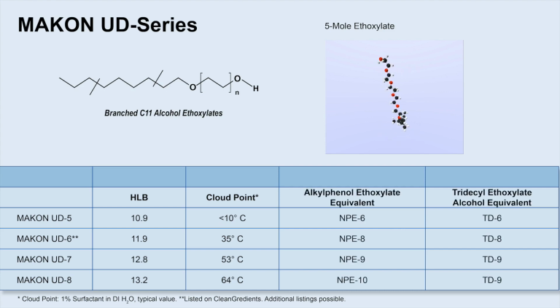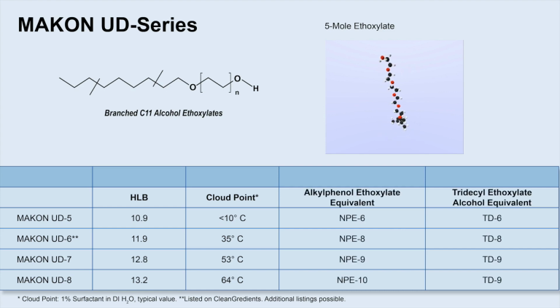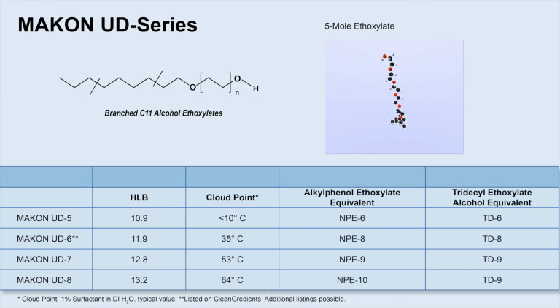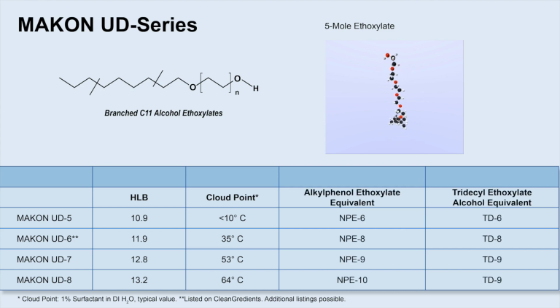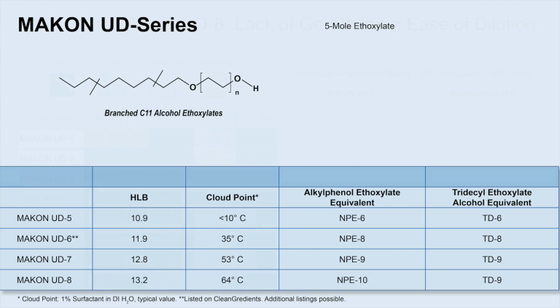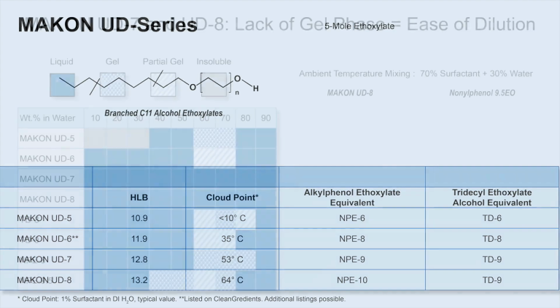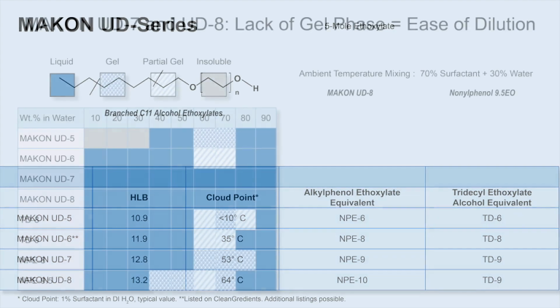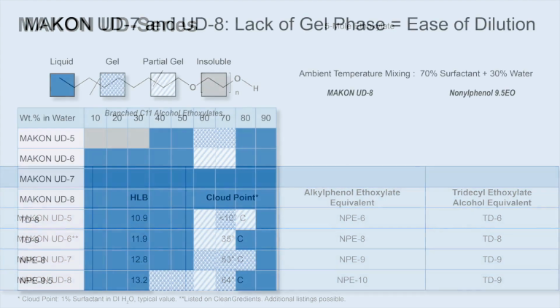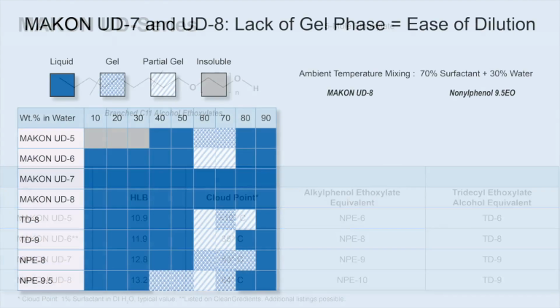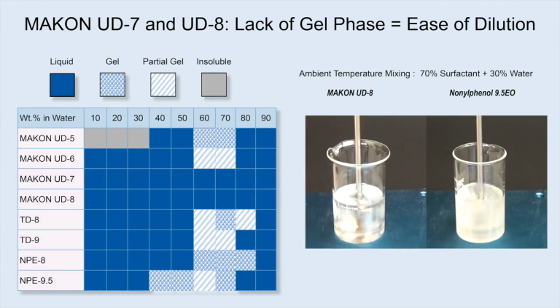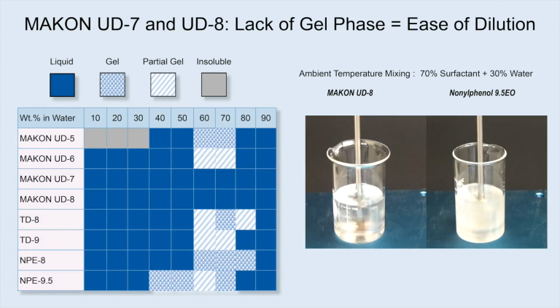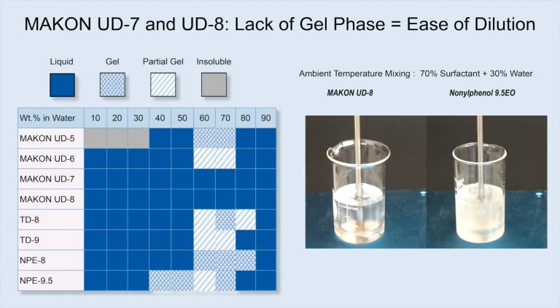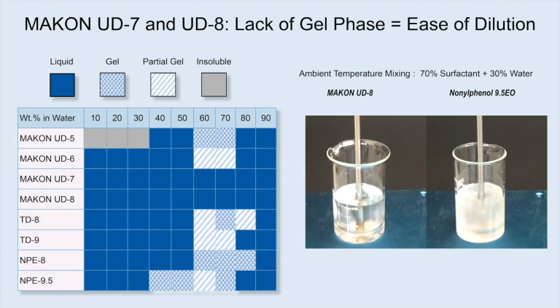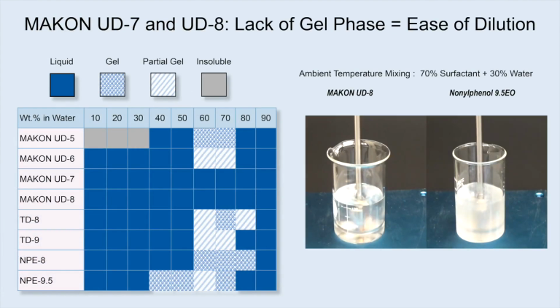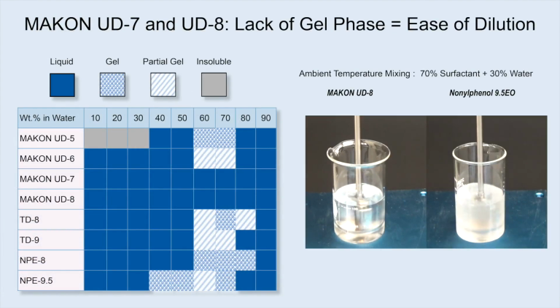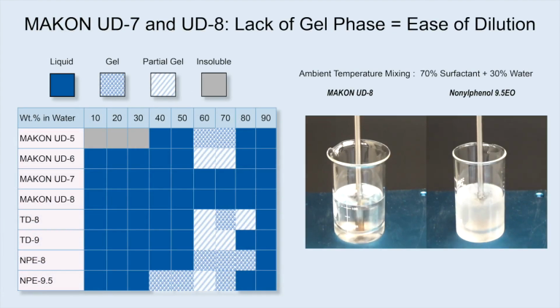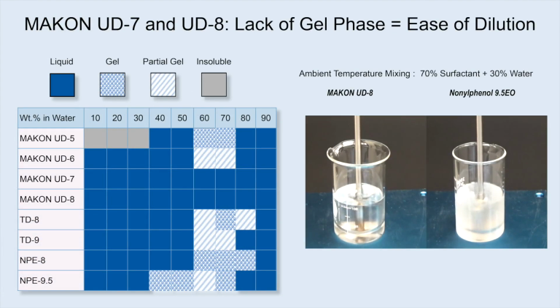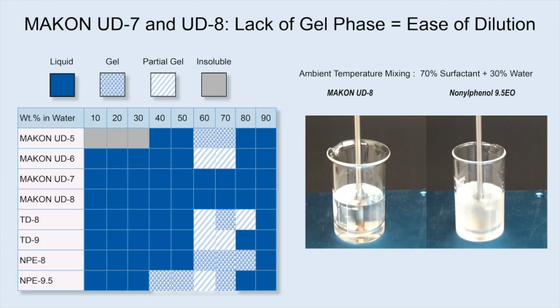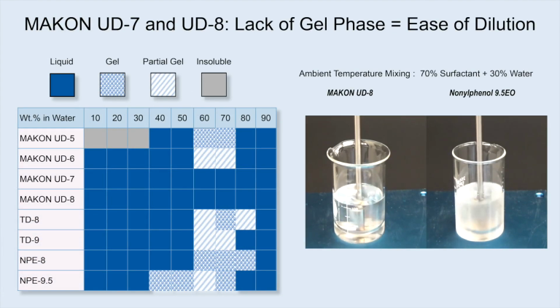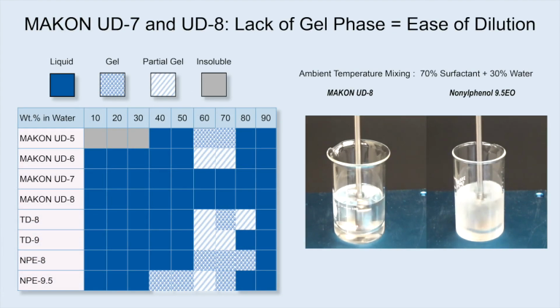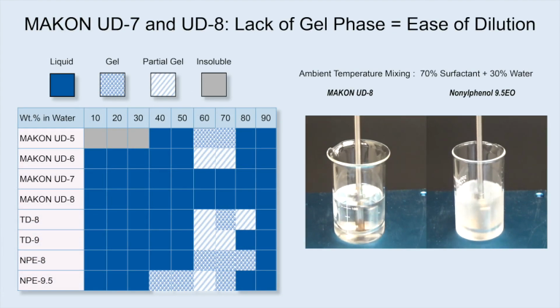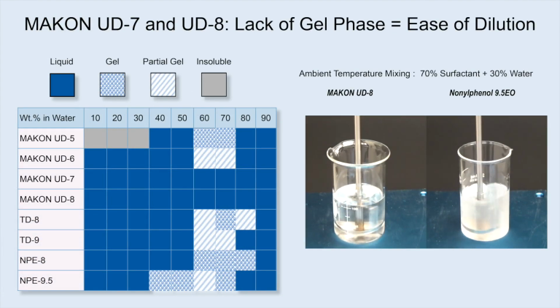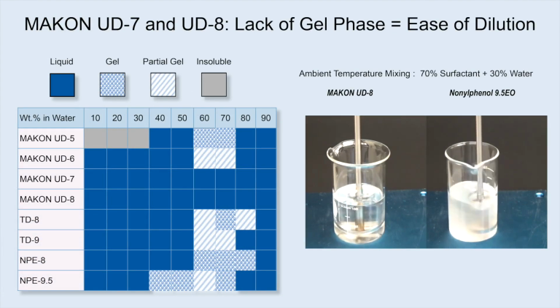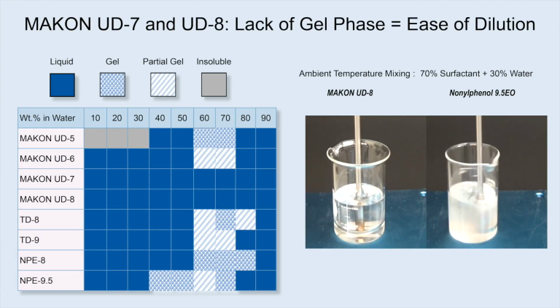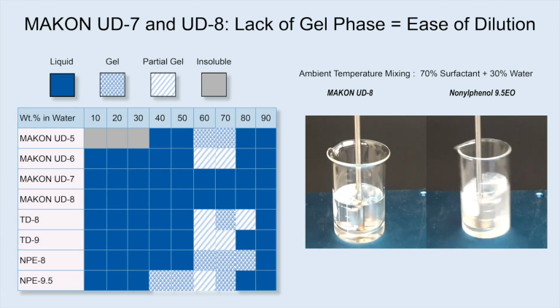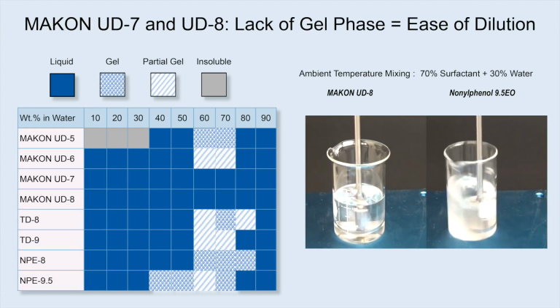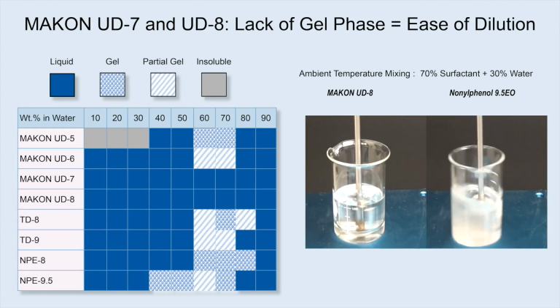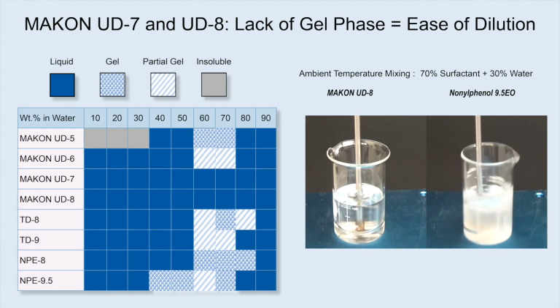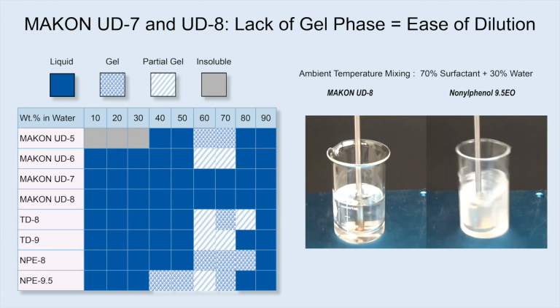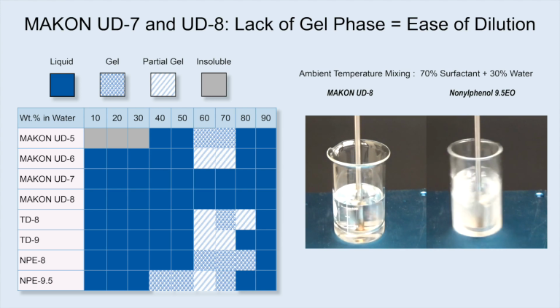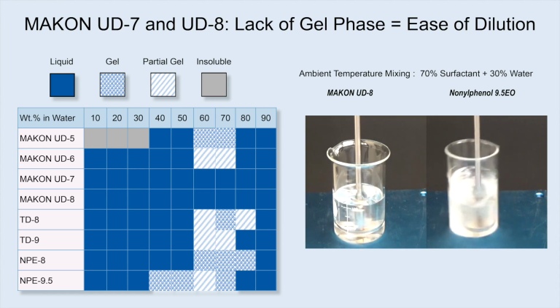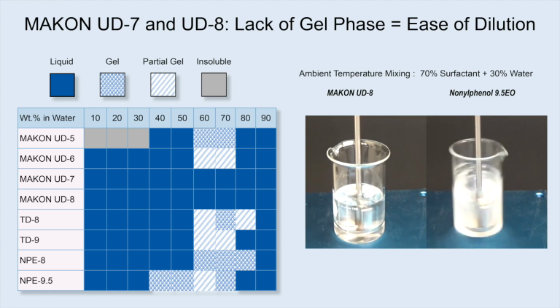An advantage of Makan UD7 and UD8 surfactants is ease of cold mix processing, enabled by their lack of a gel phase.